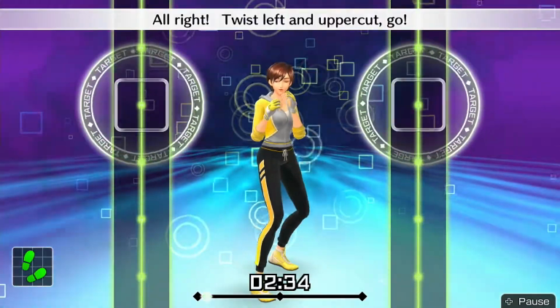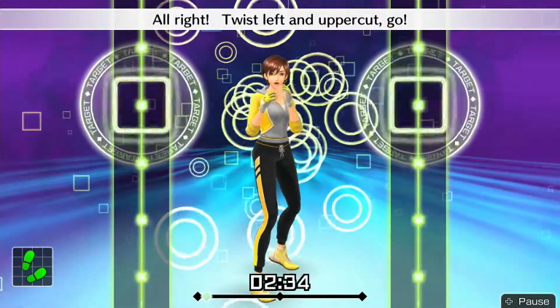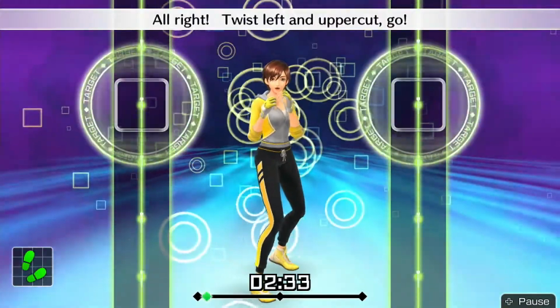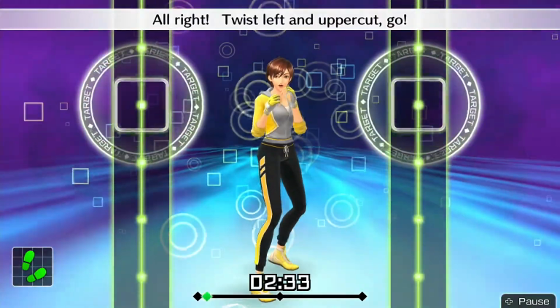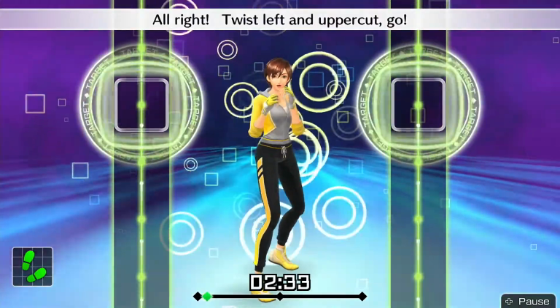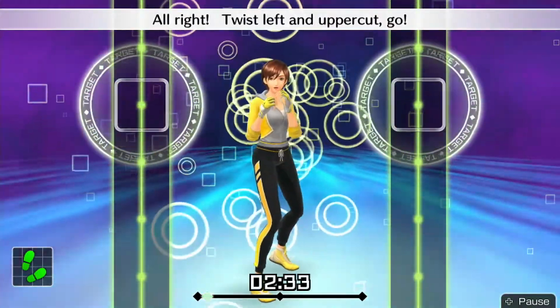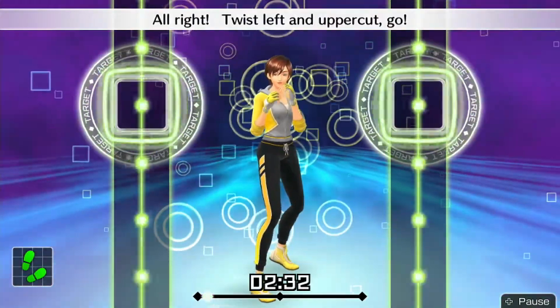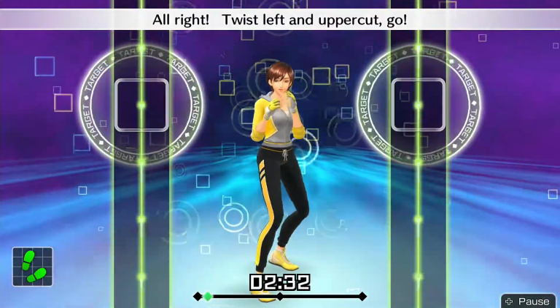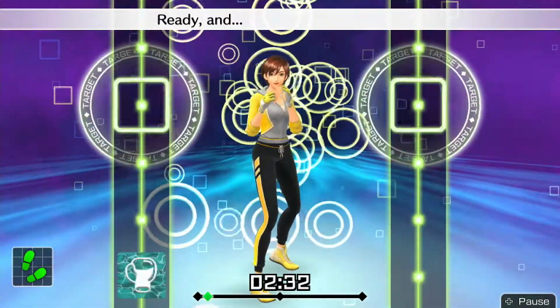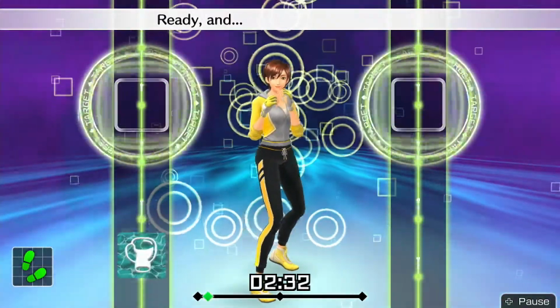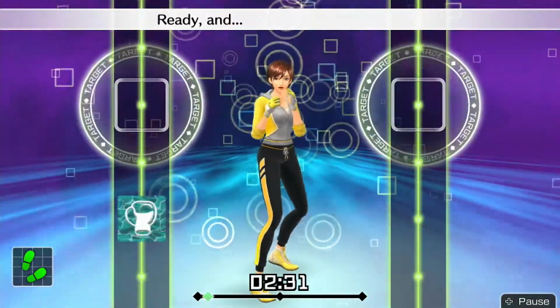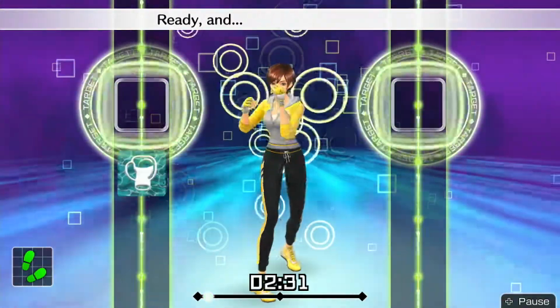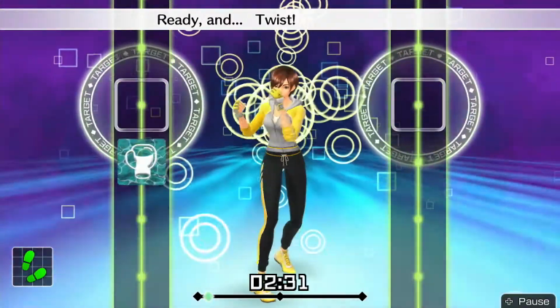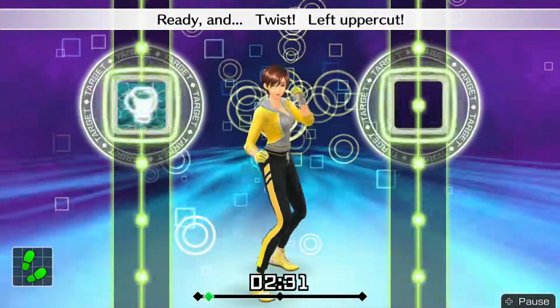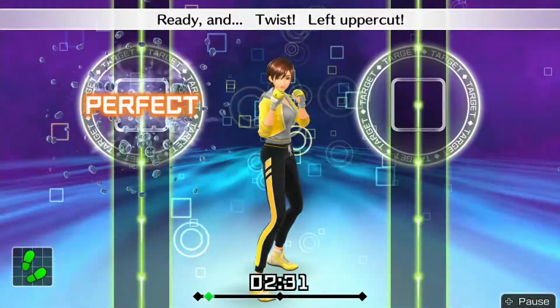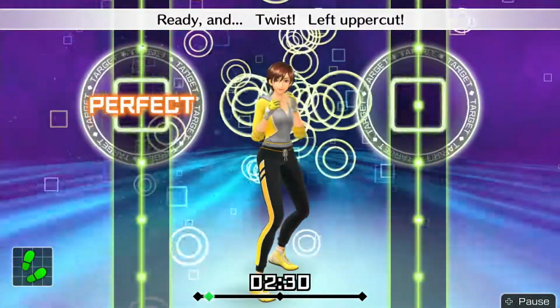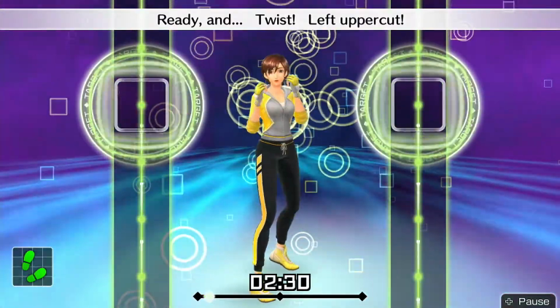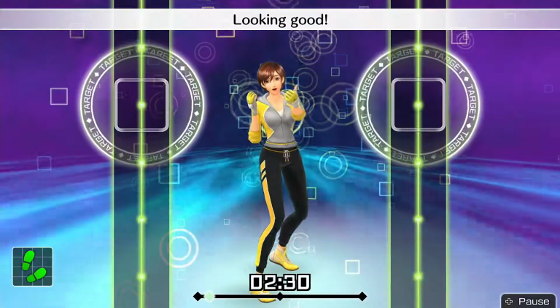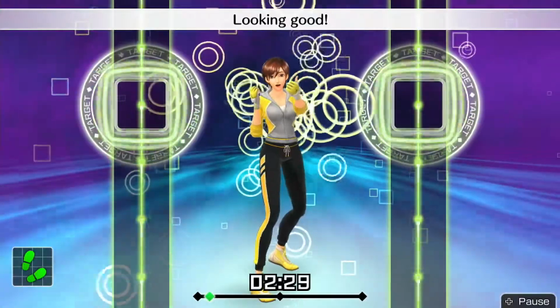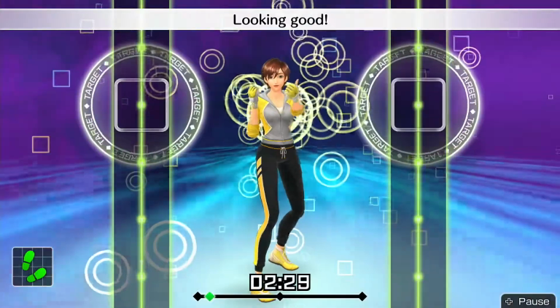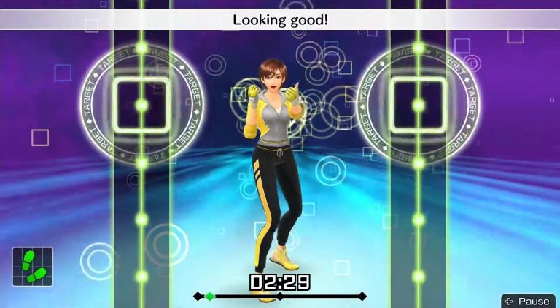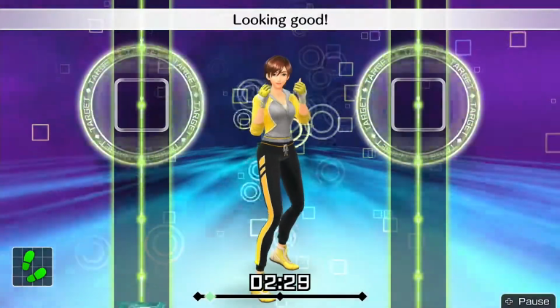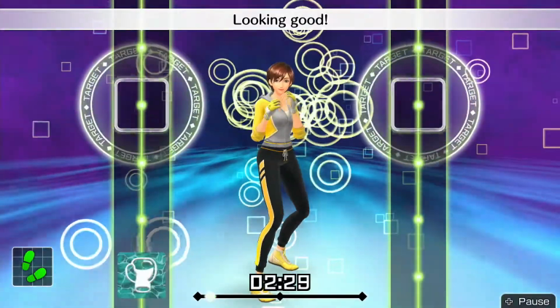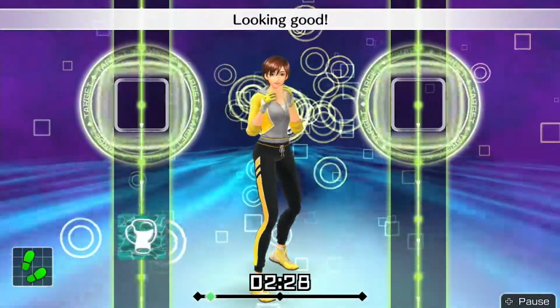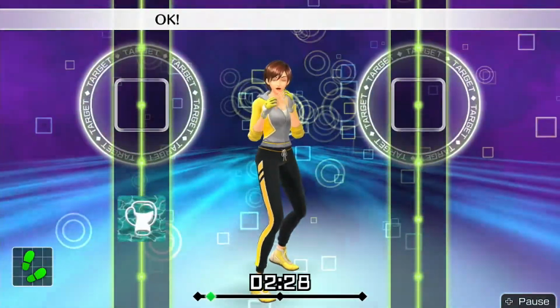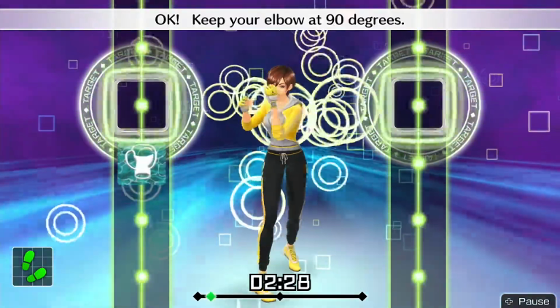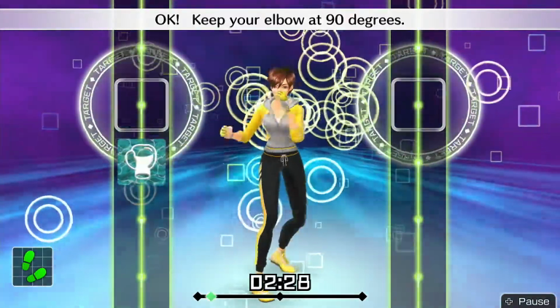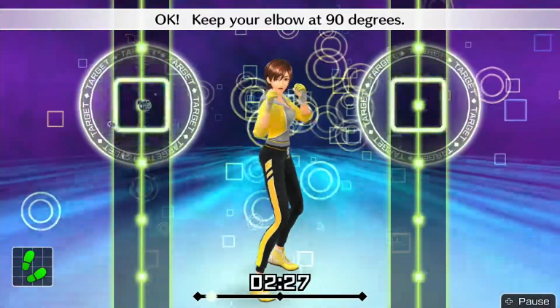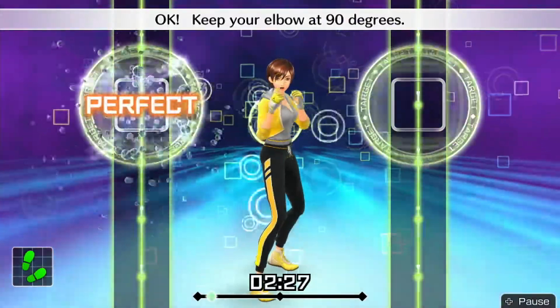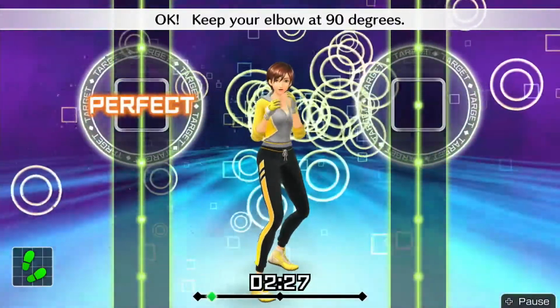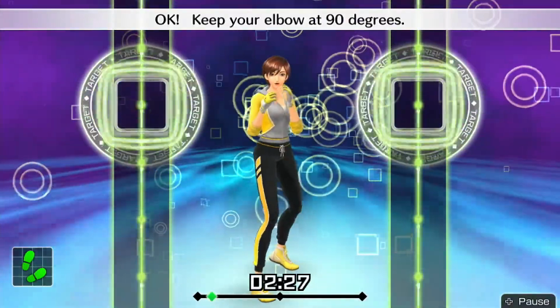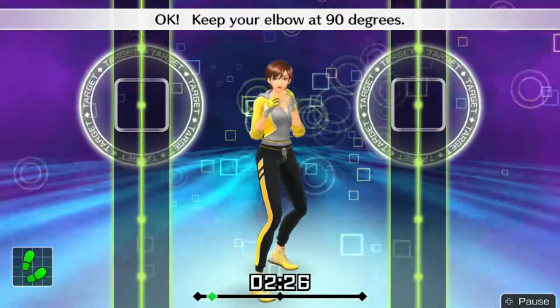Alright, twist left and uppercut! Go! Ready and — twist! Left uppercut! Looking good! Okay, keep your elbow at 90 degrees.